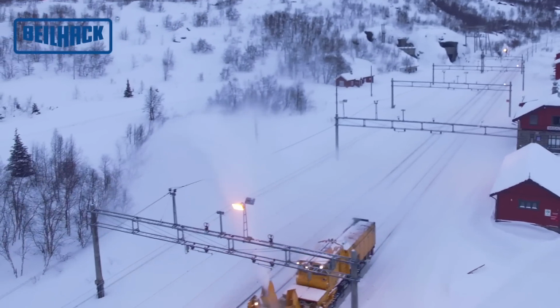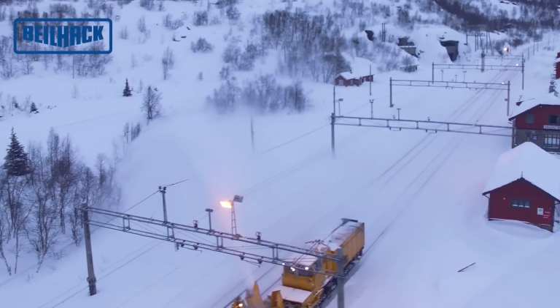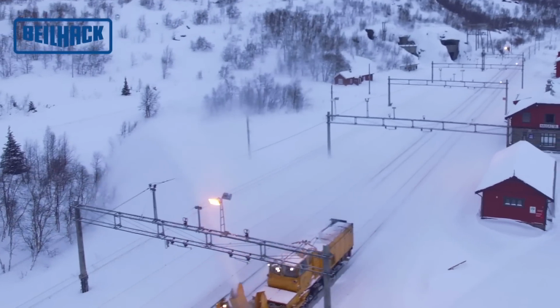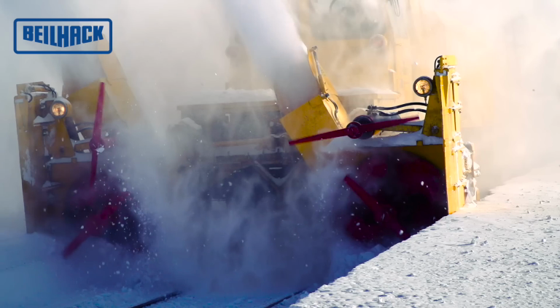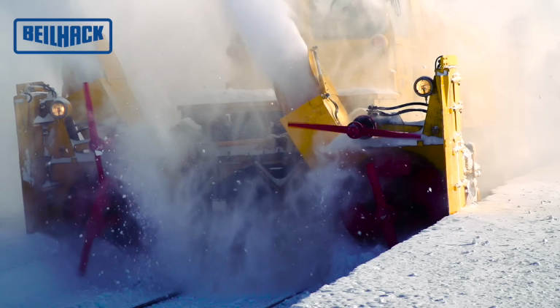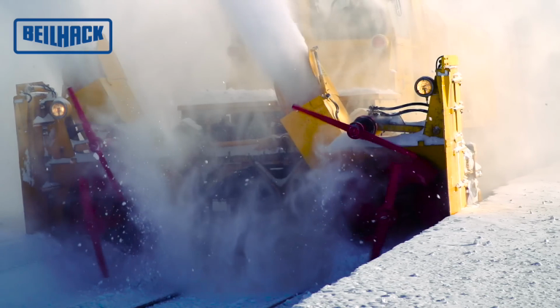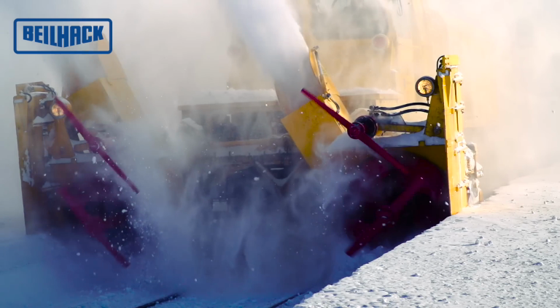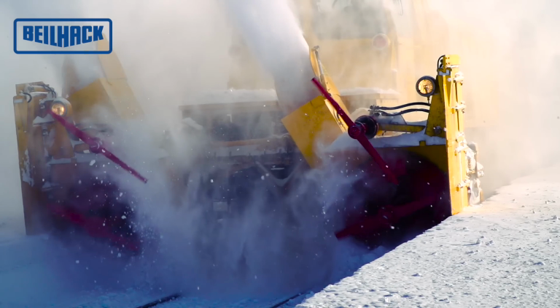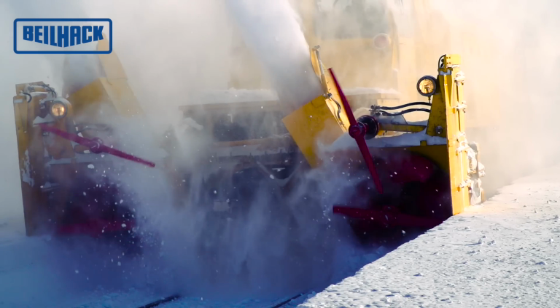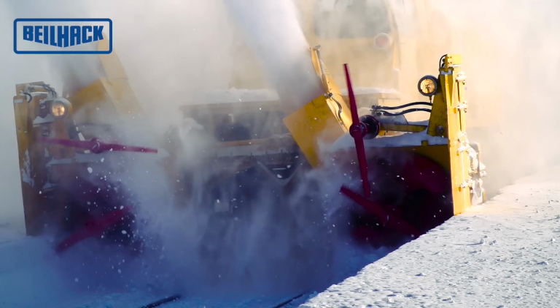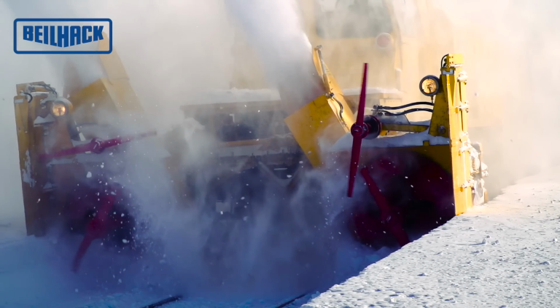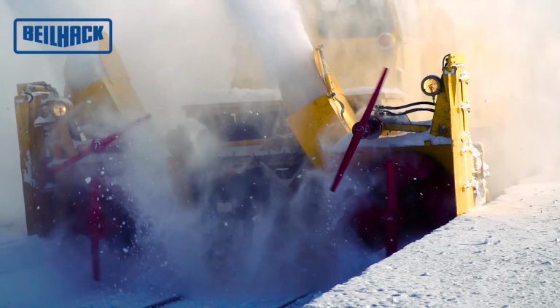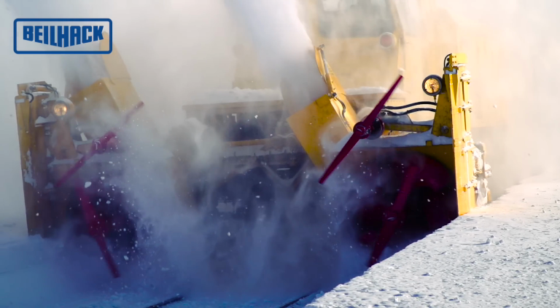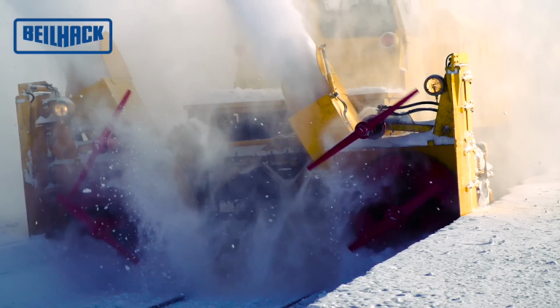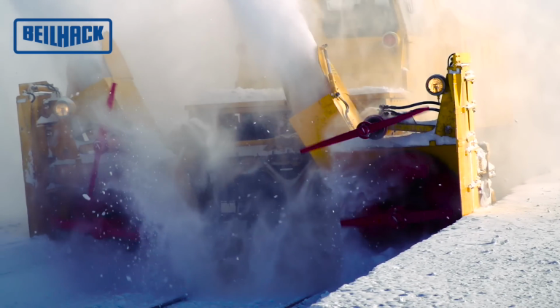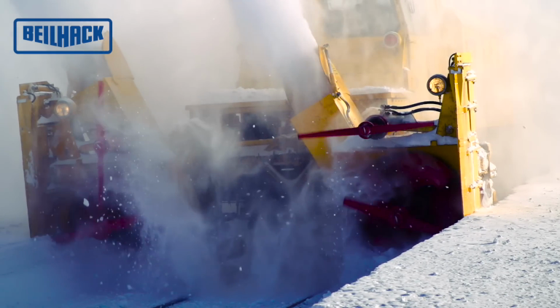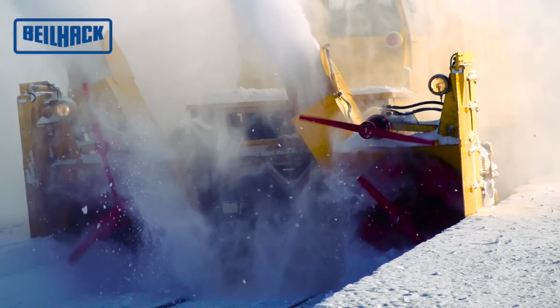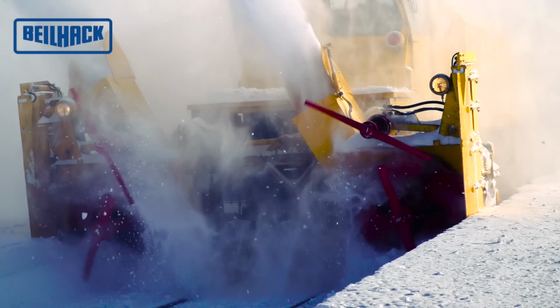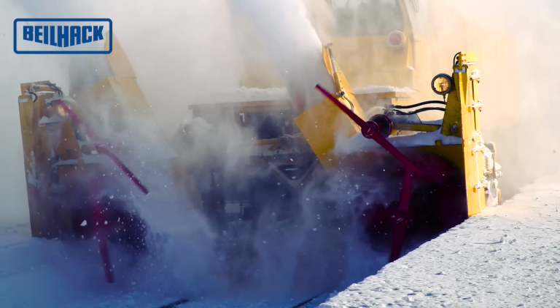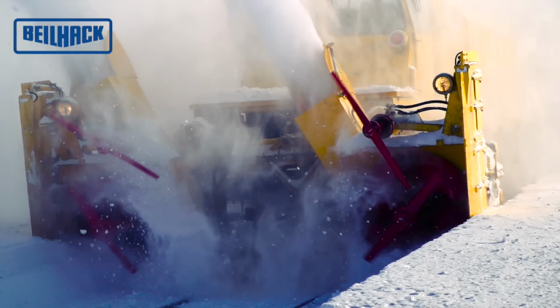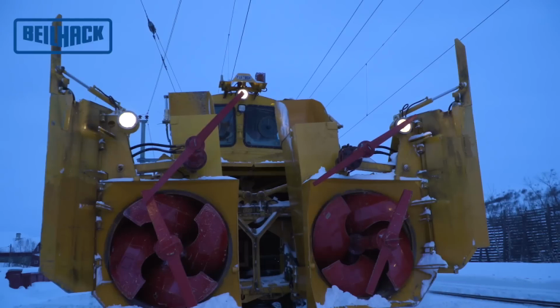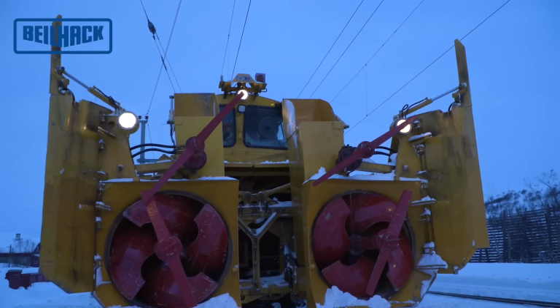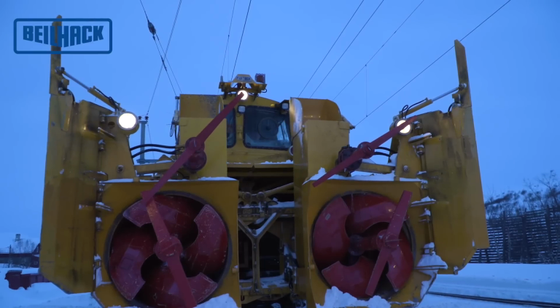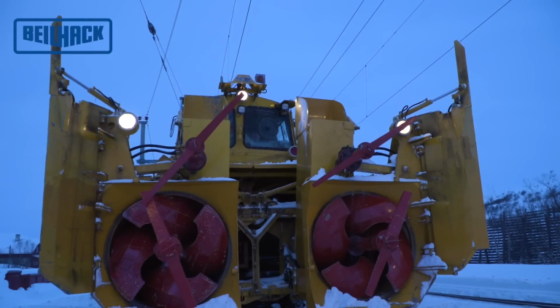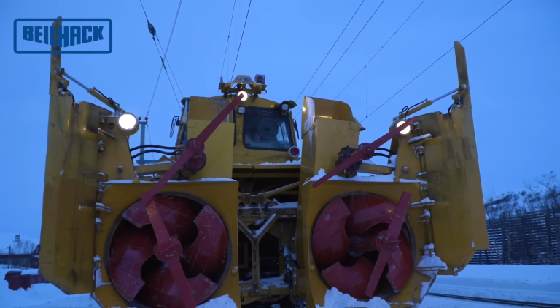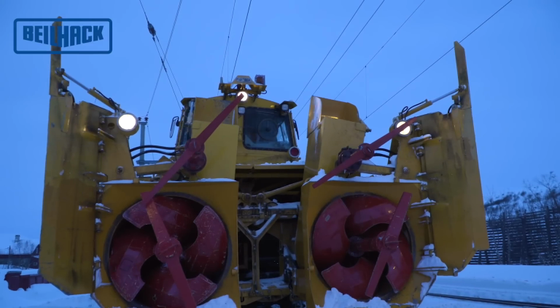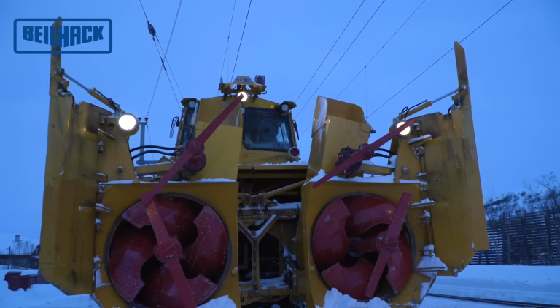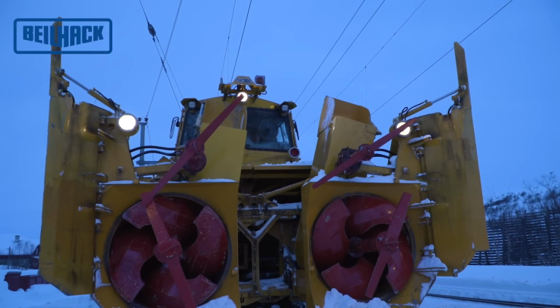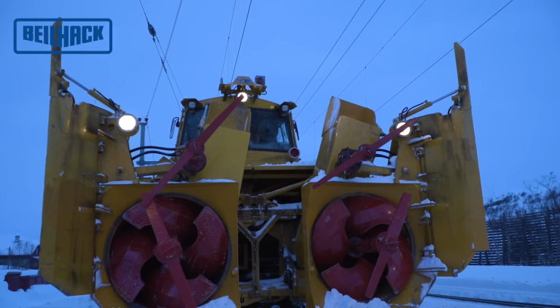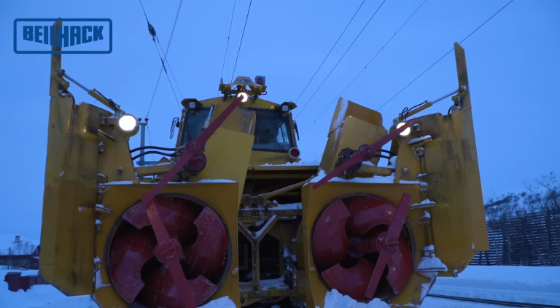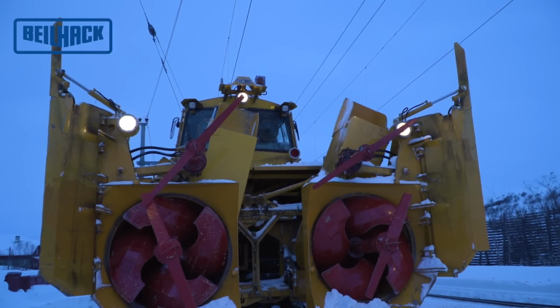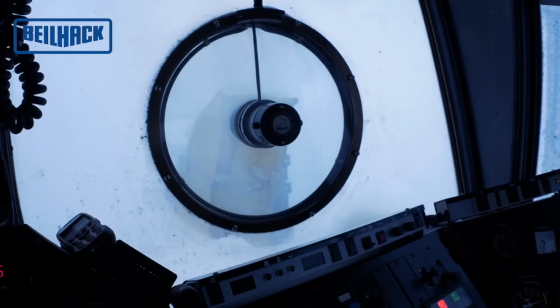The scoop wheel housings are equipped with chutes, which can be swiveled separately by hydraulic cylinders.